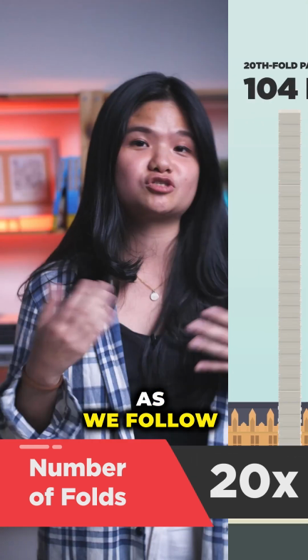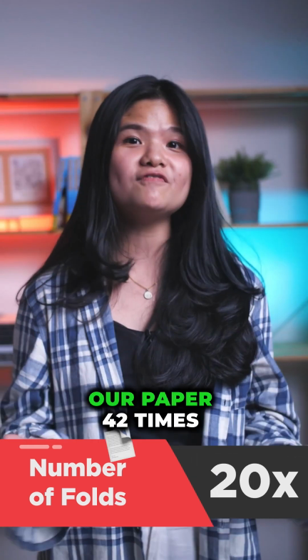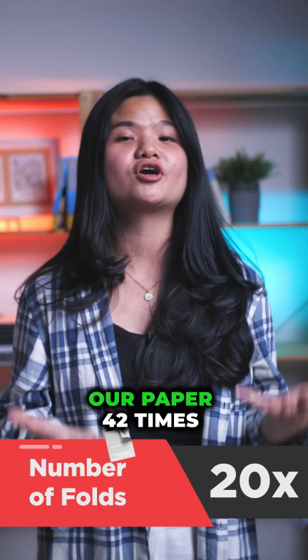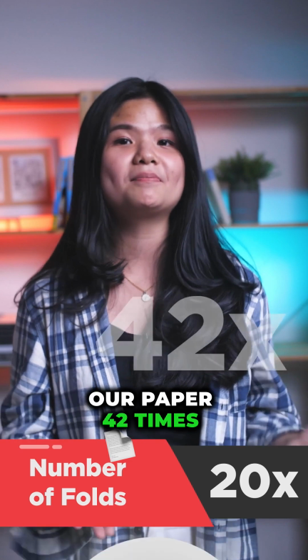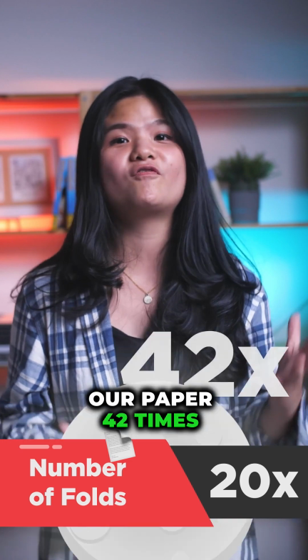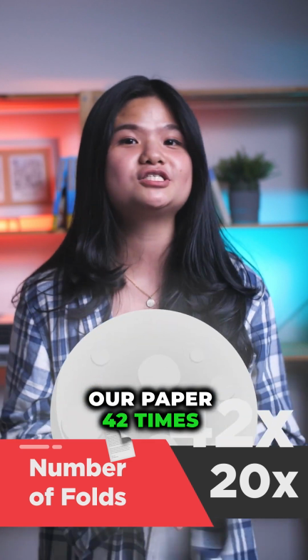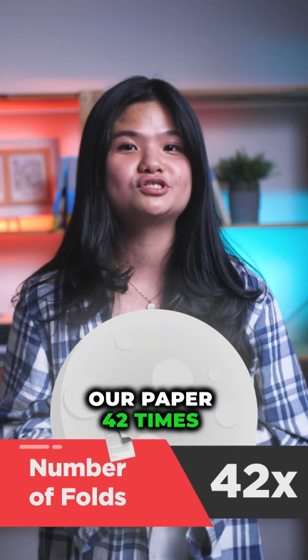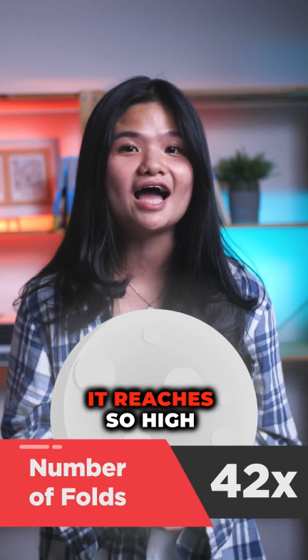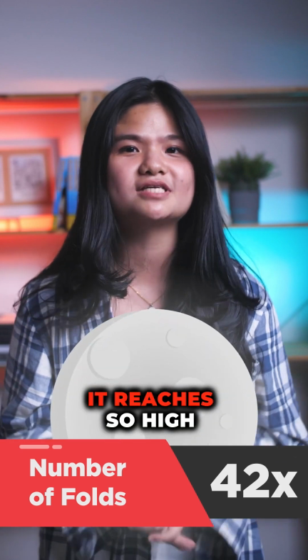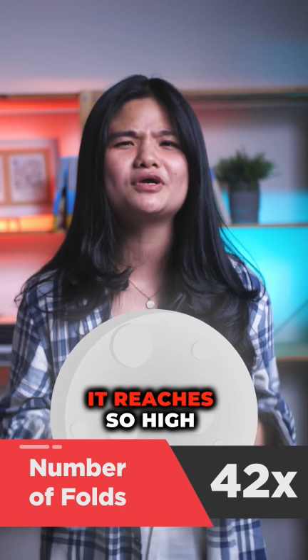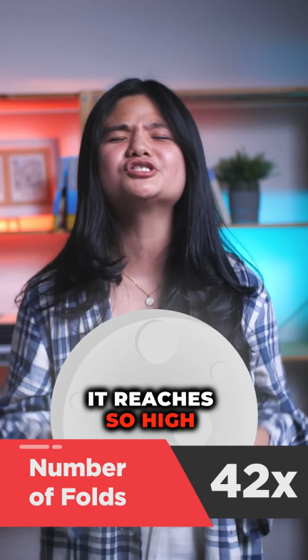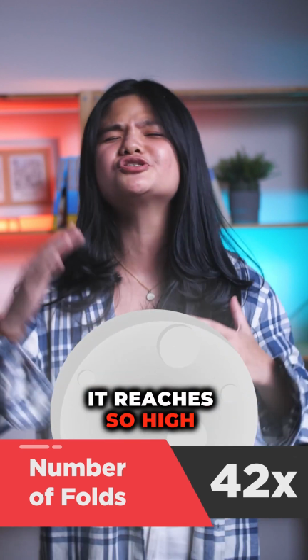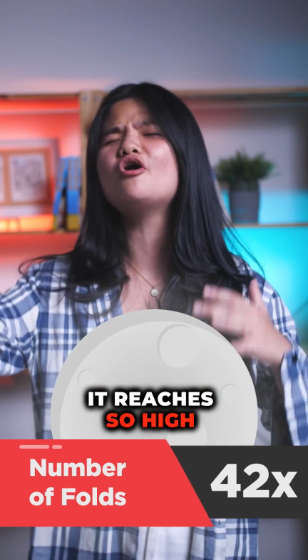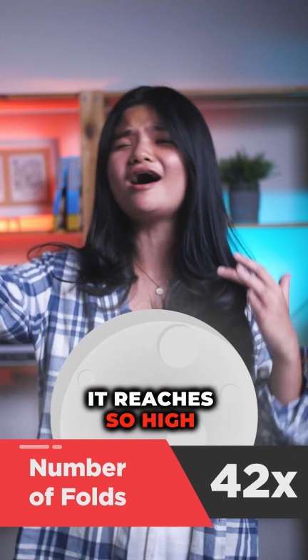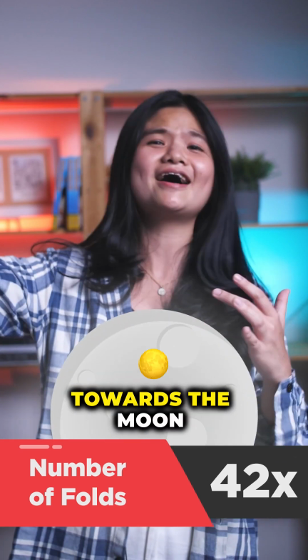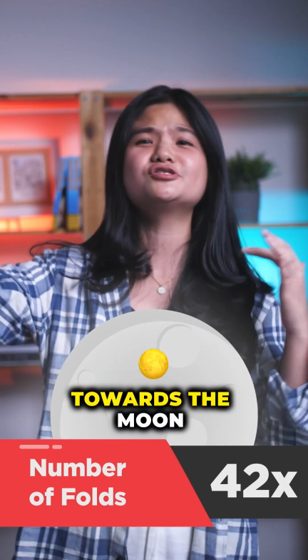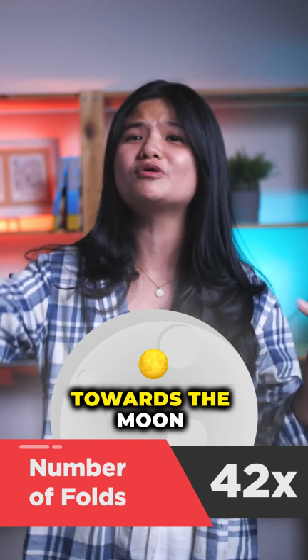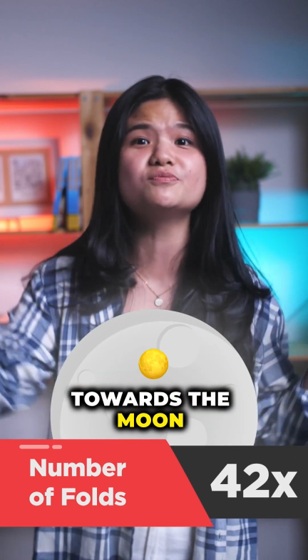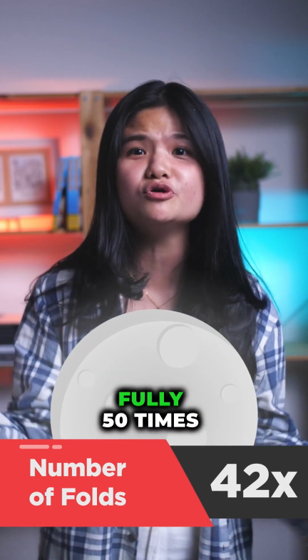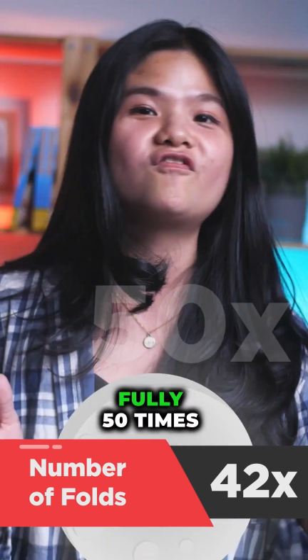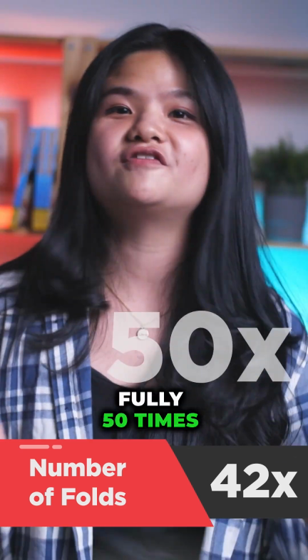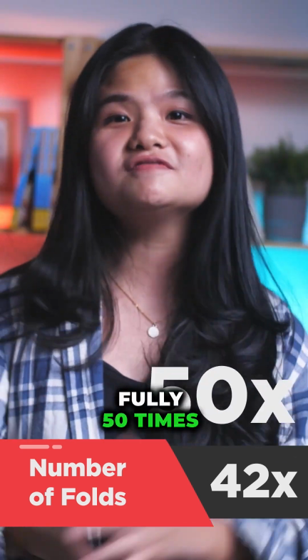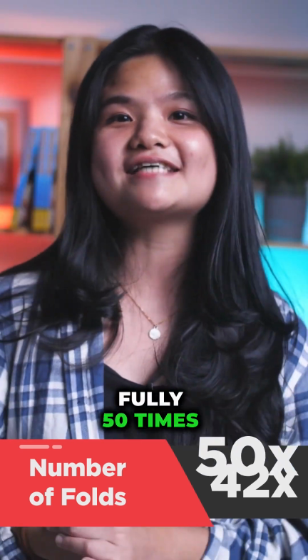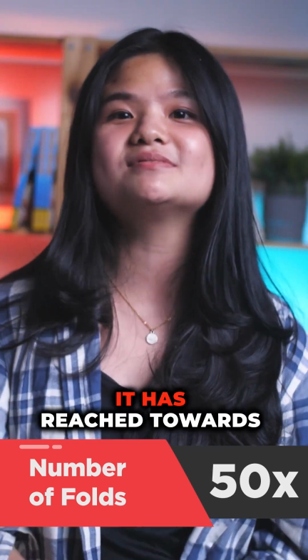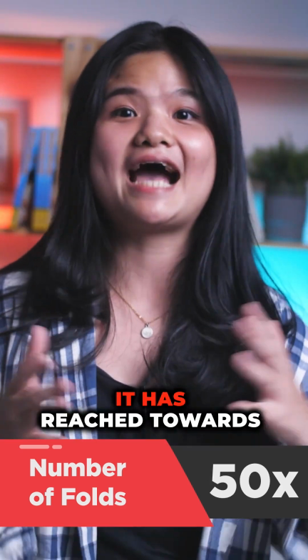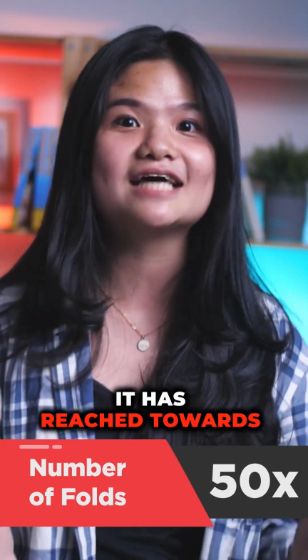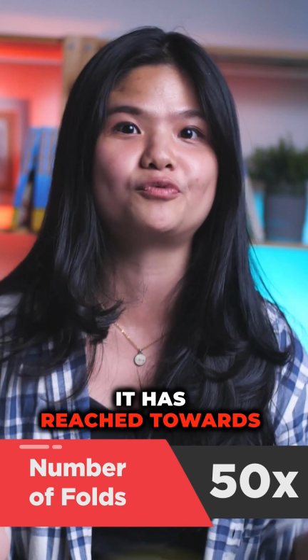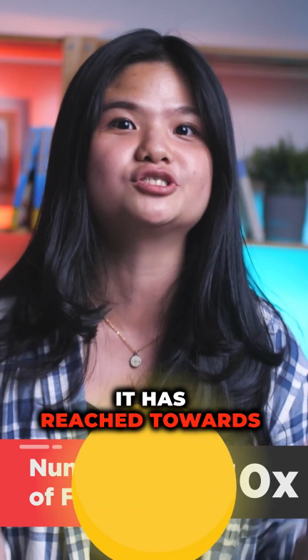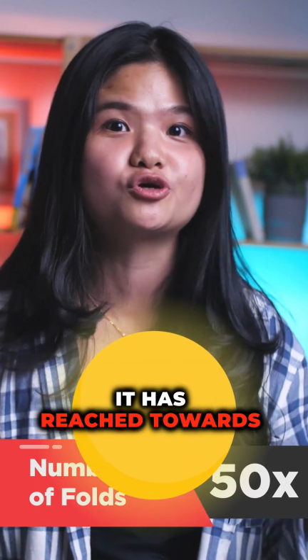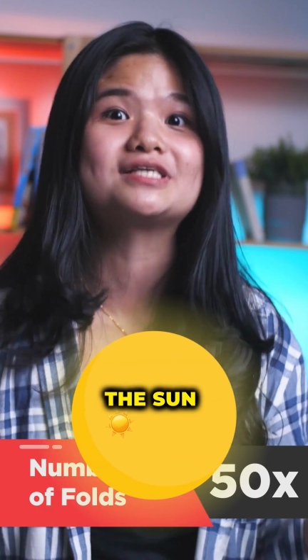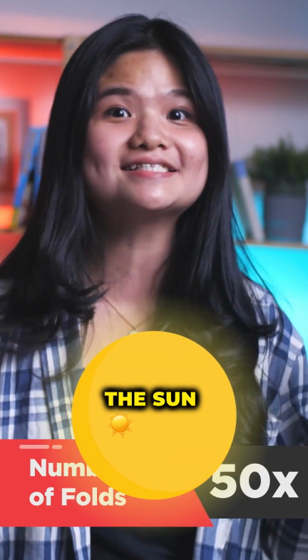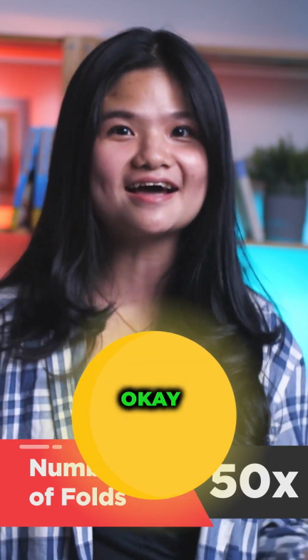As we fold our paper 42 times, it reaches so high towards the moon. Fold it 50 times, it has reached towards the sun.